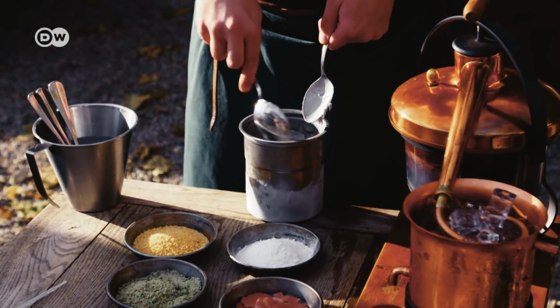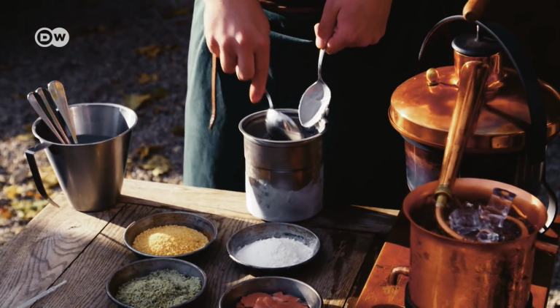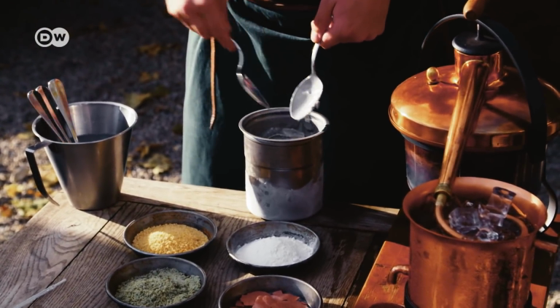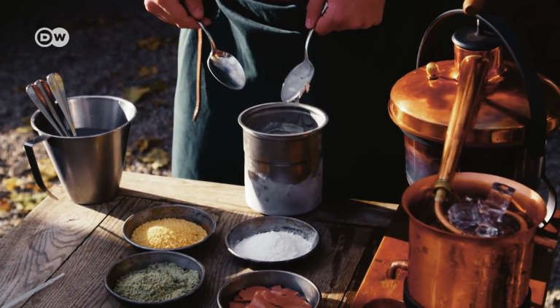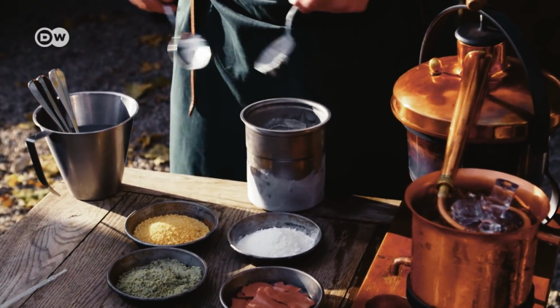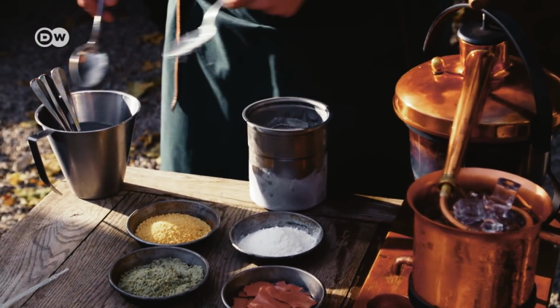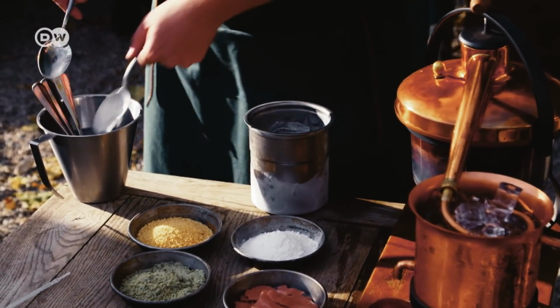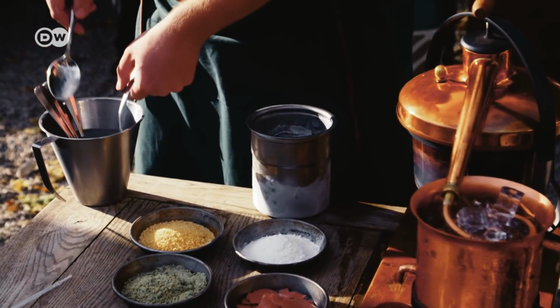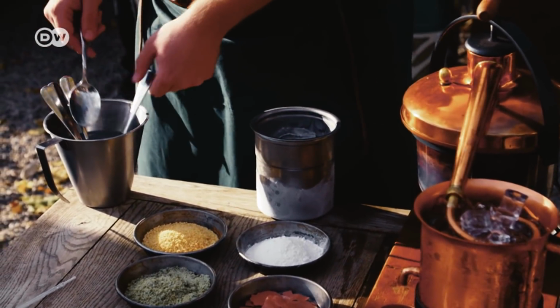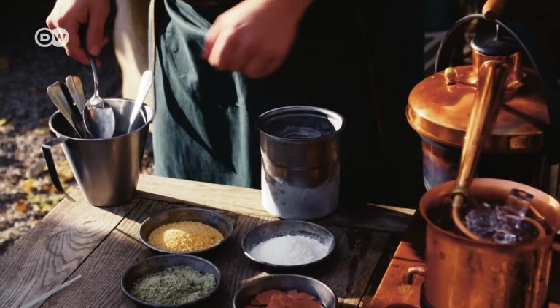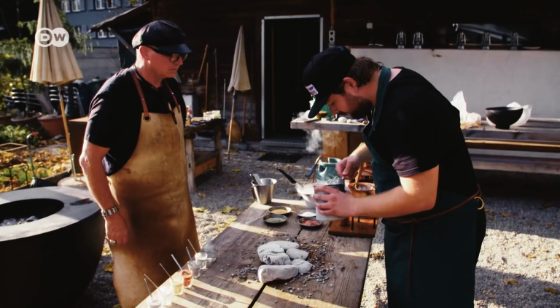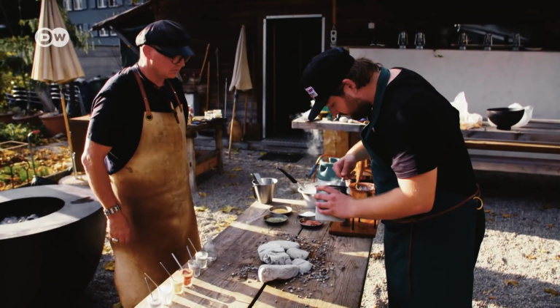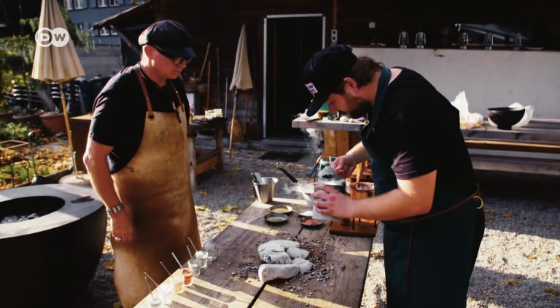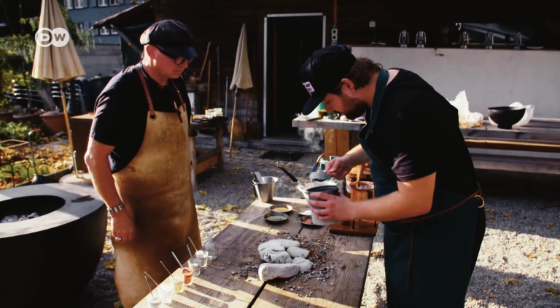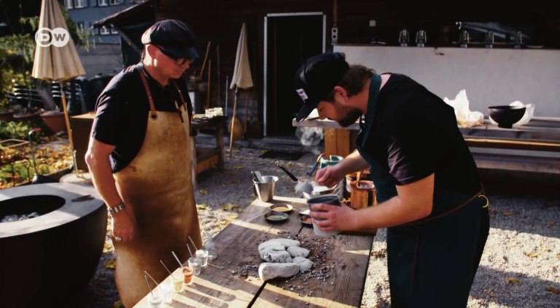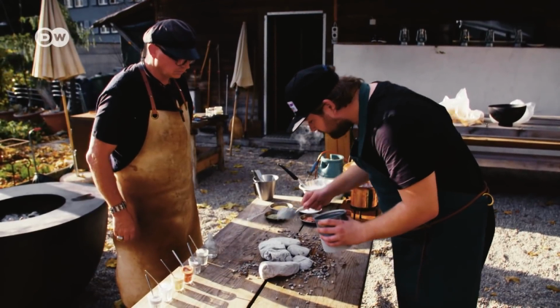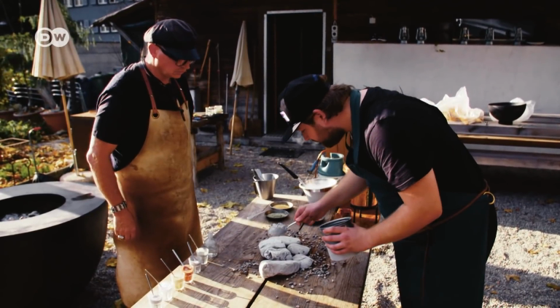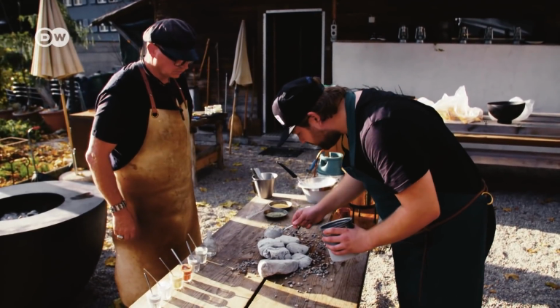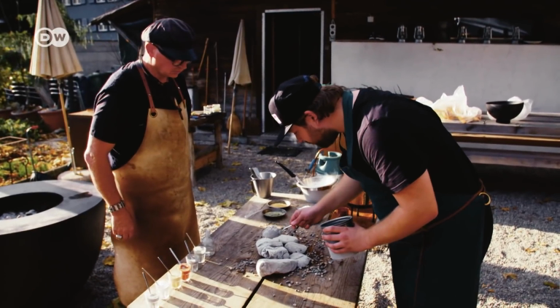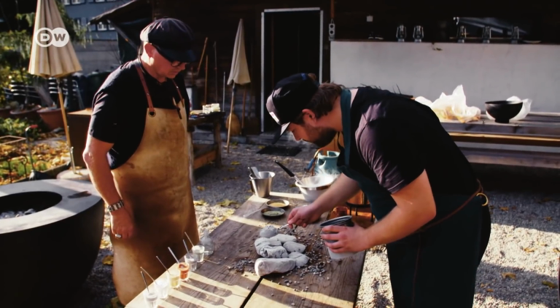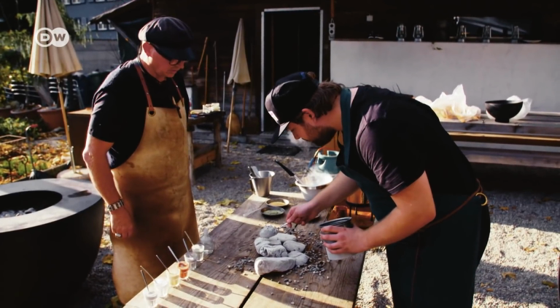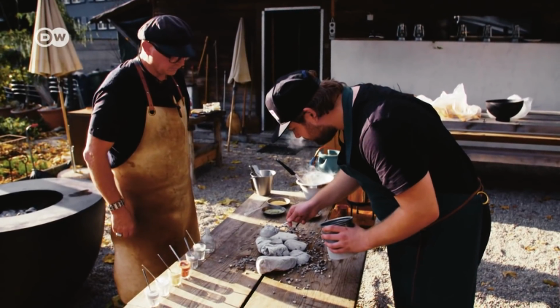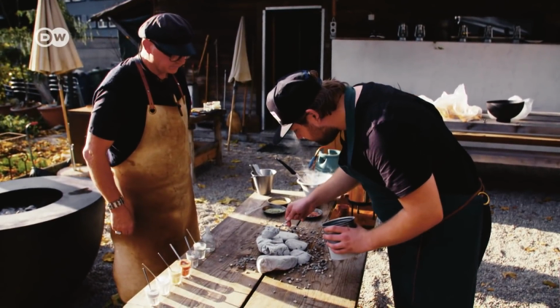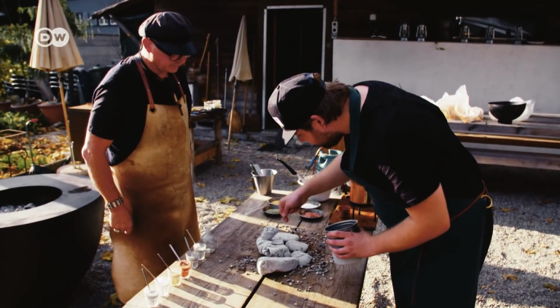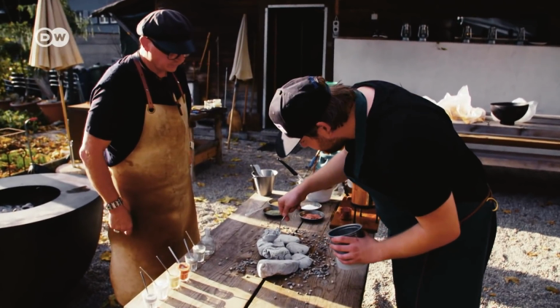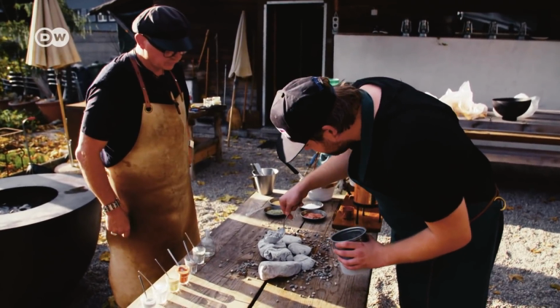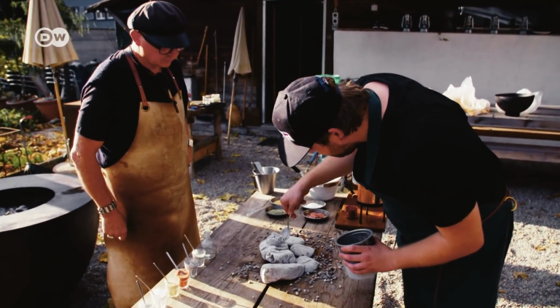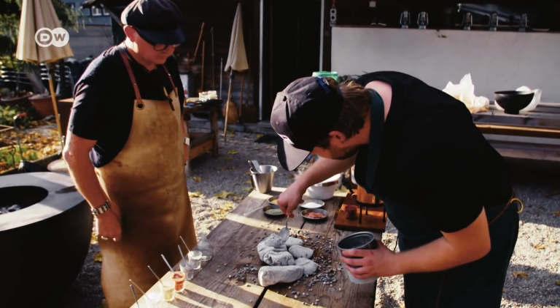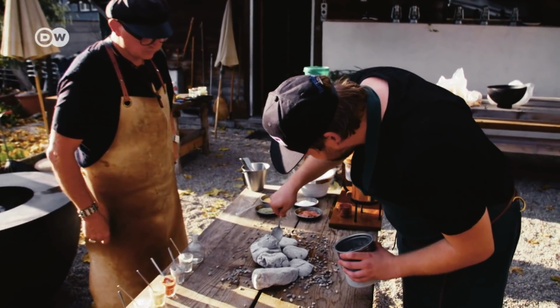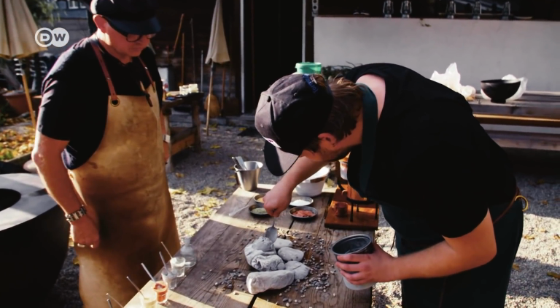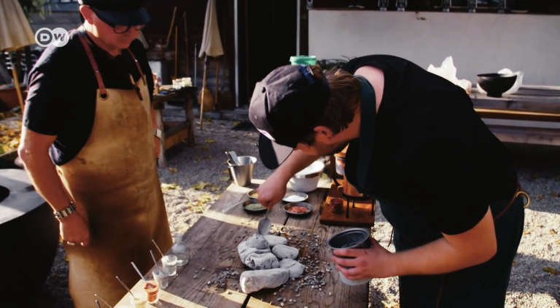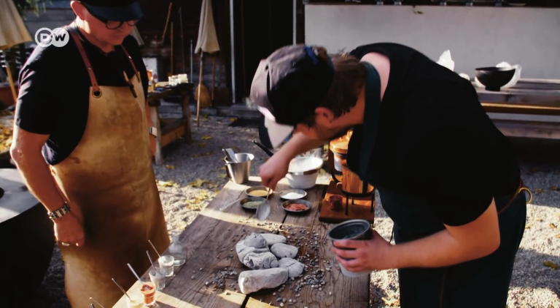Today, he's using it to make a dessert: ice cream made of stone flour and served on stone.